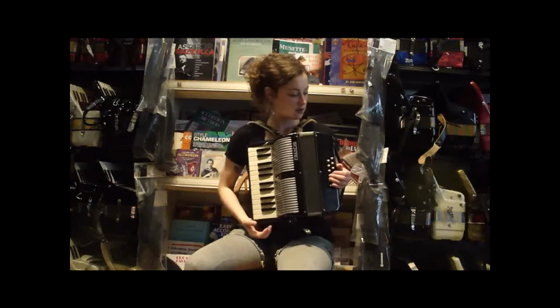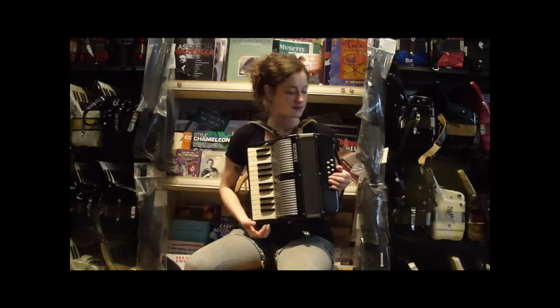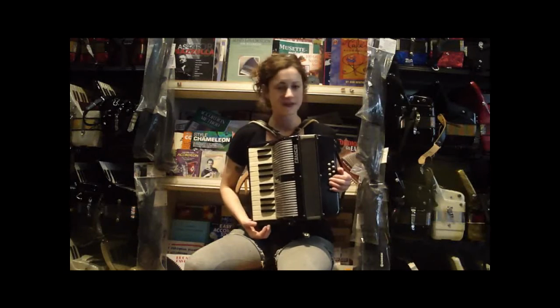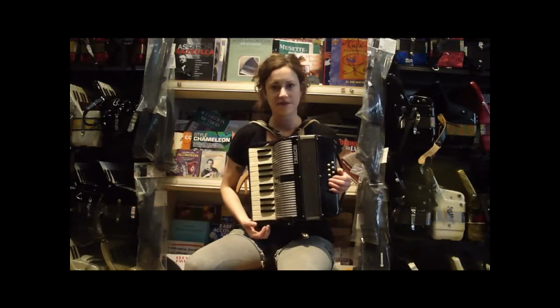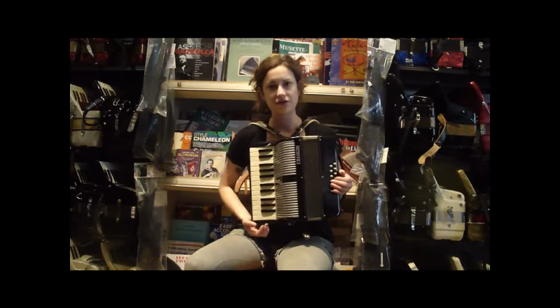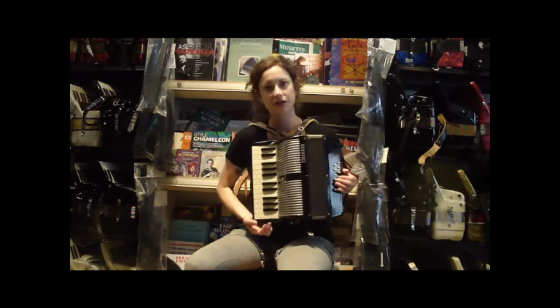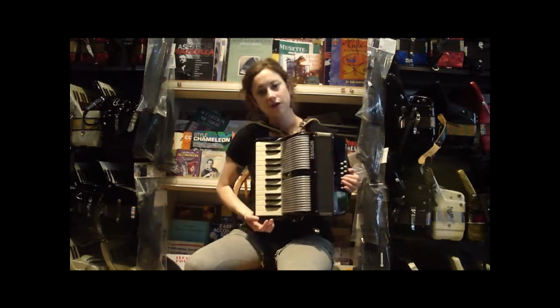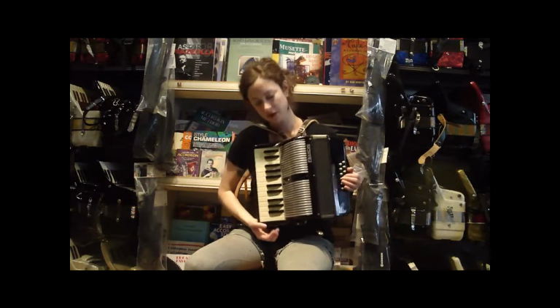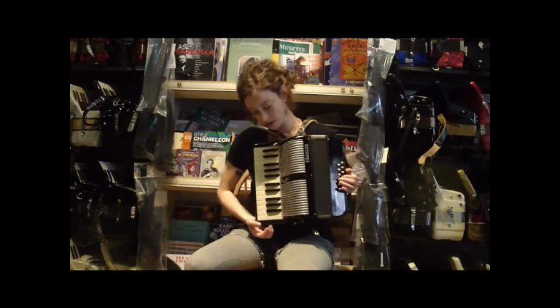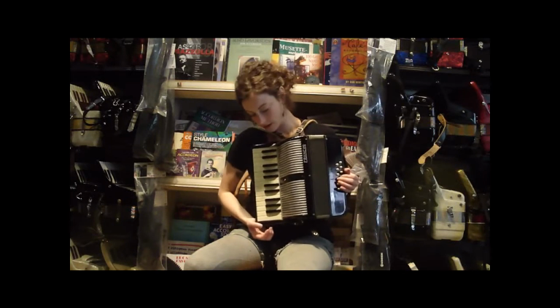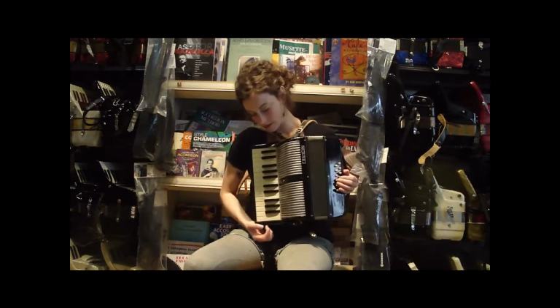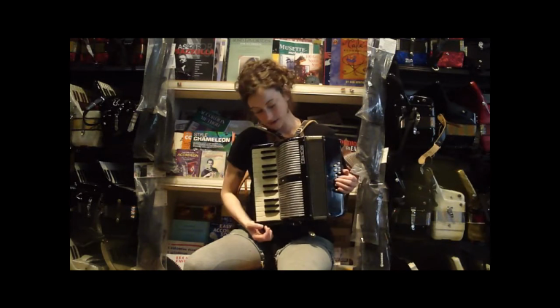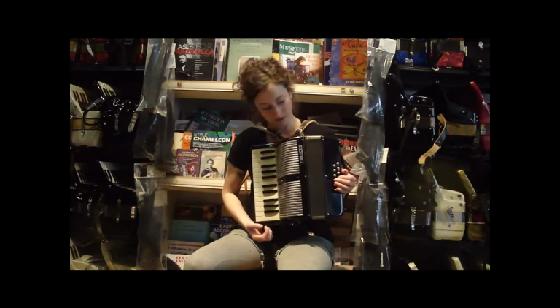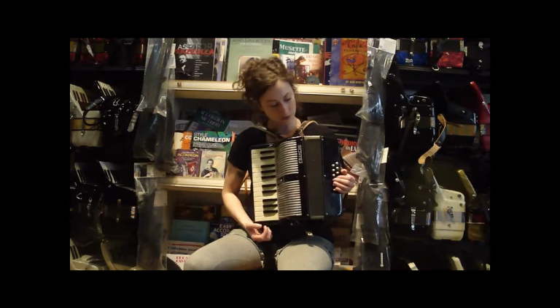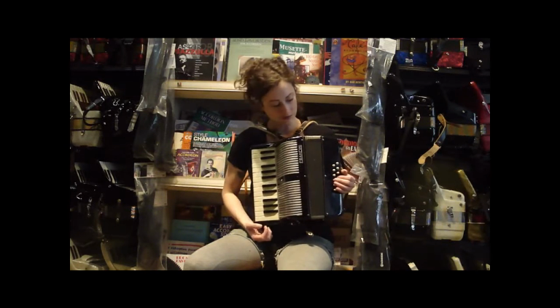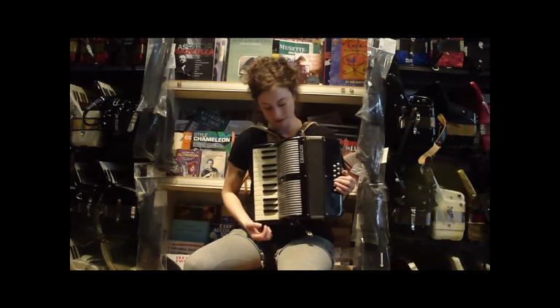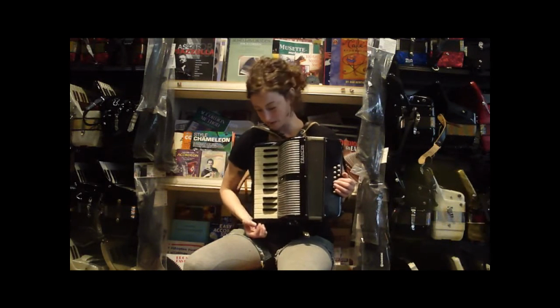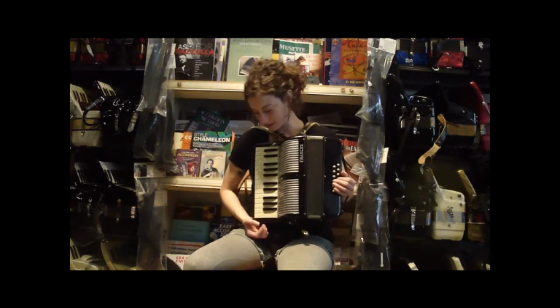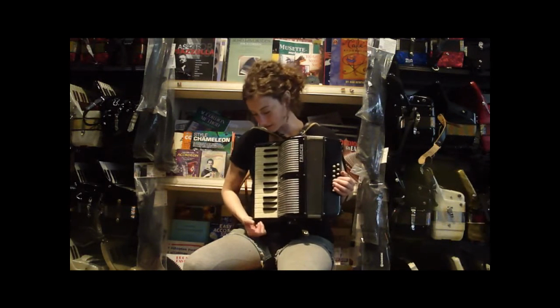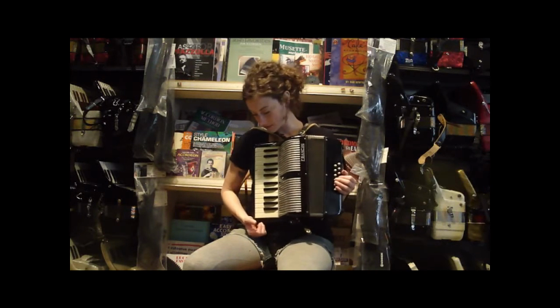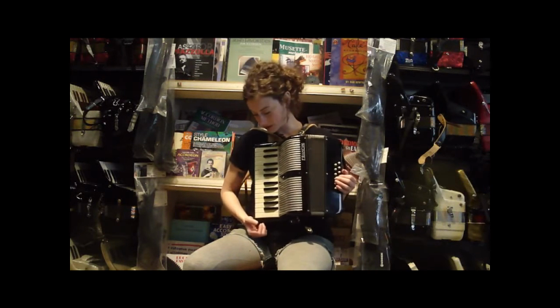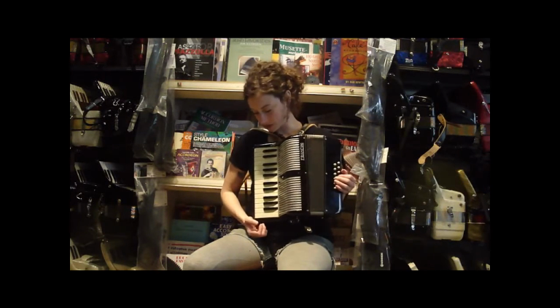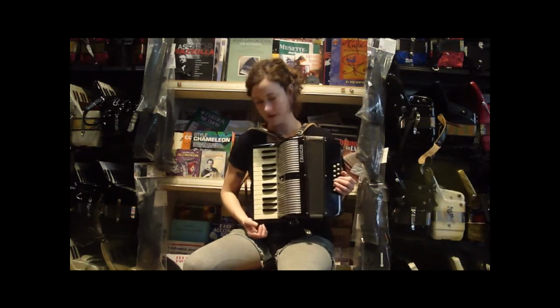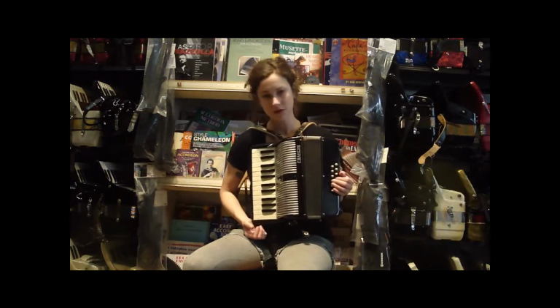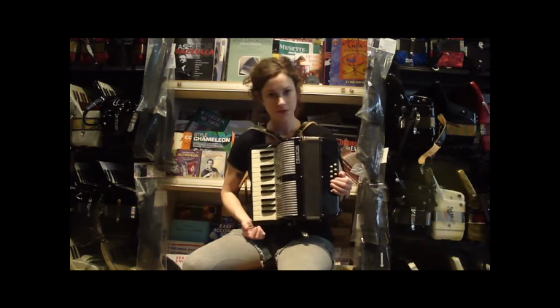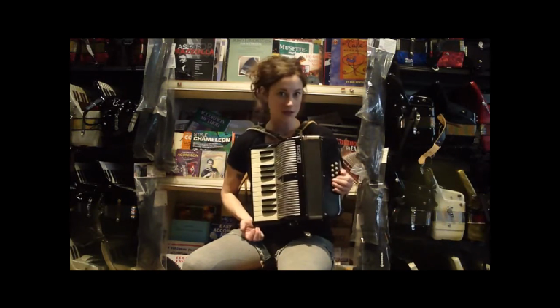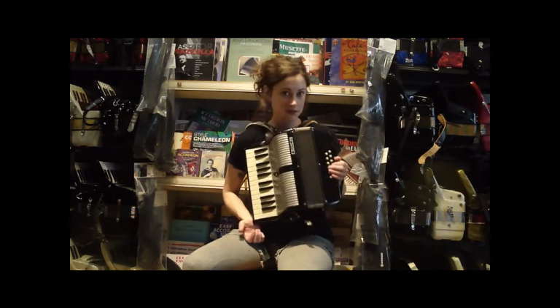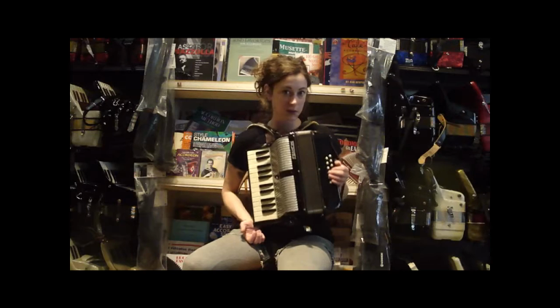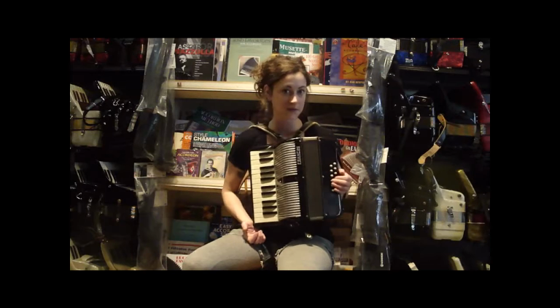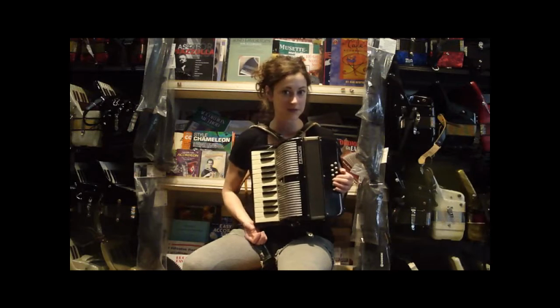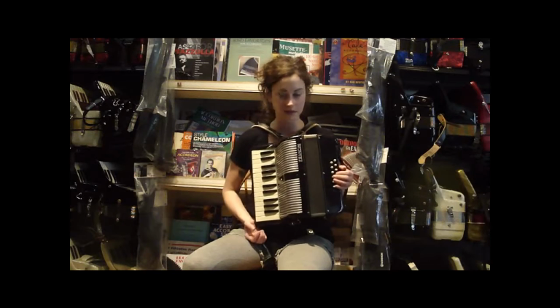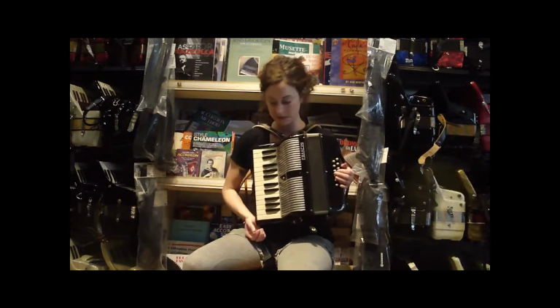This is a Francini accordion, nice little 12 bass here, Italian made, 25 treble keys, 12 bass buttons.